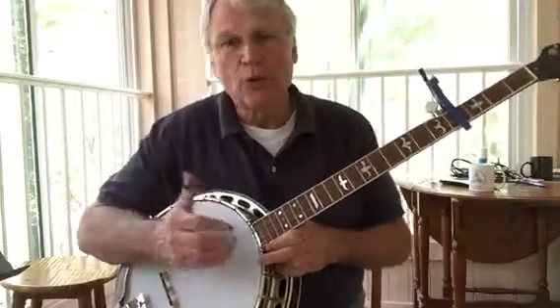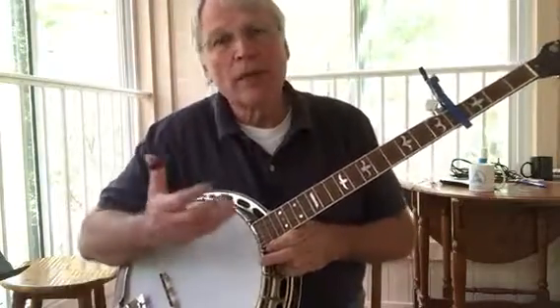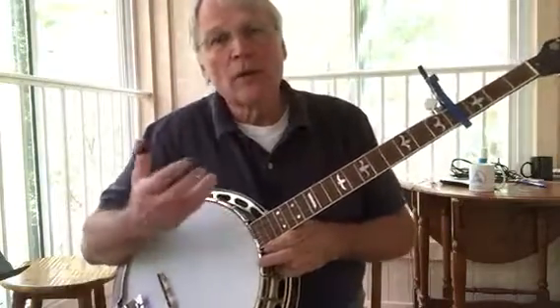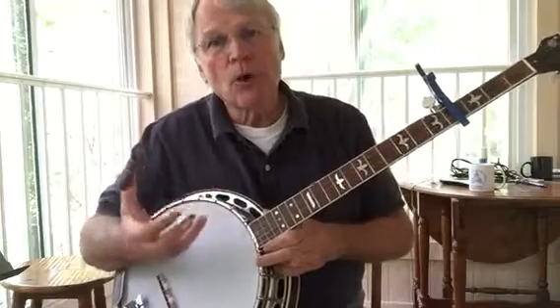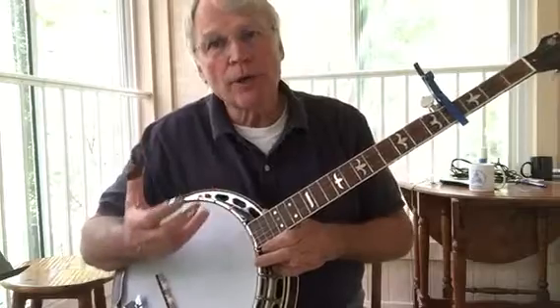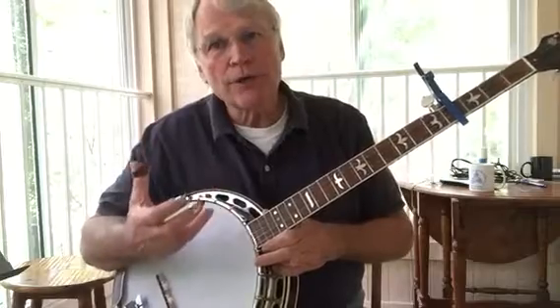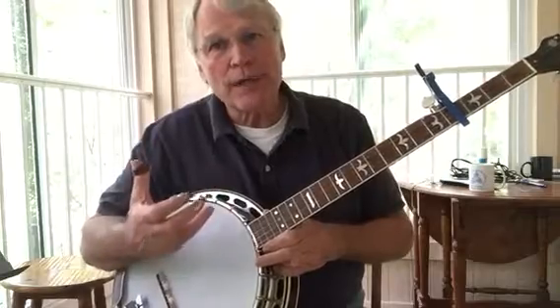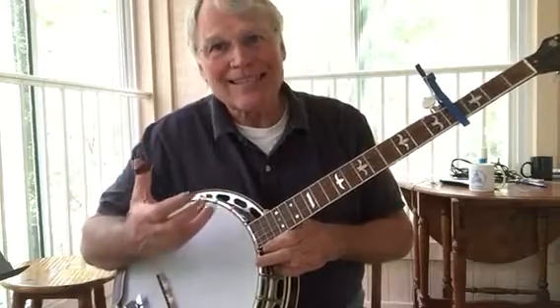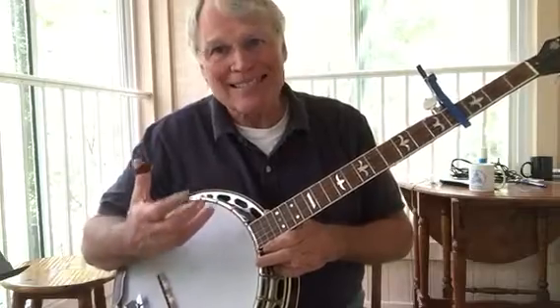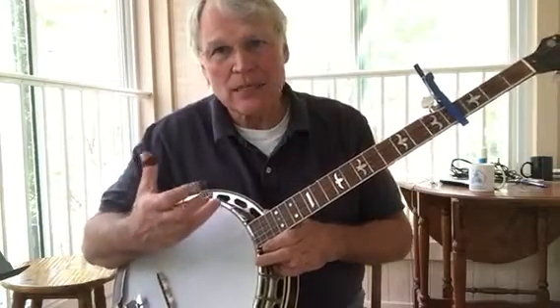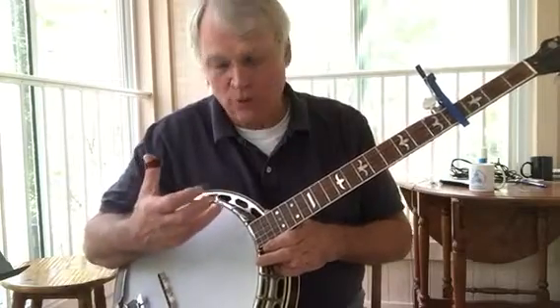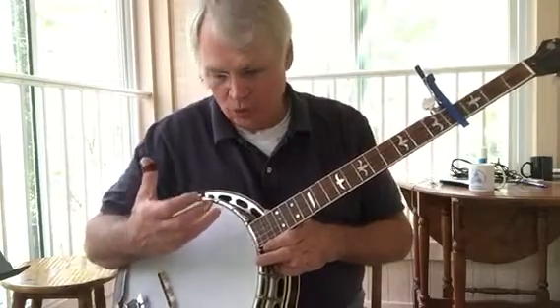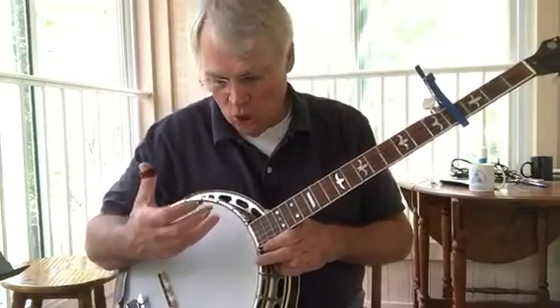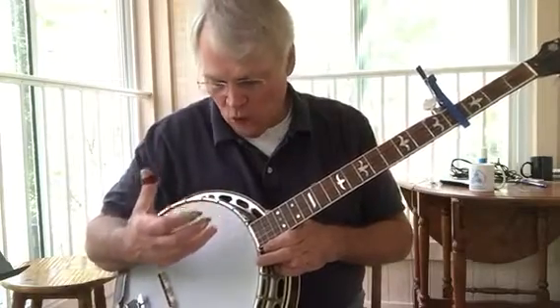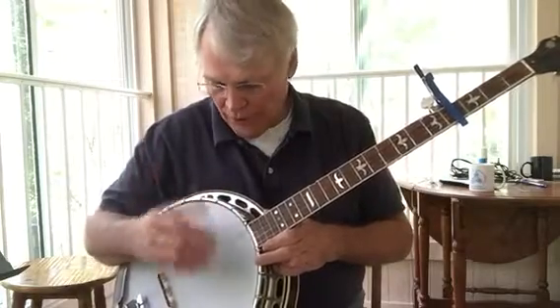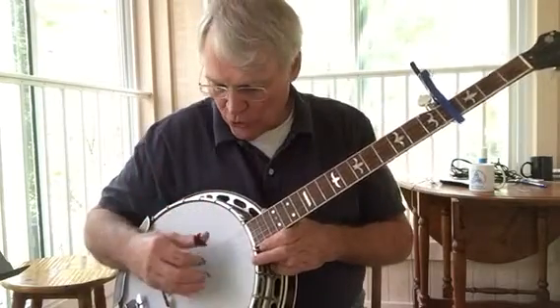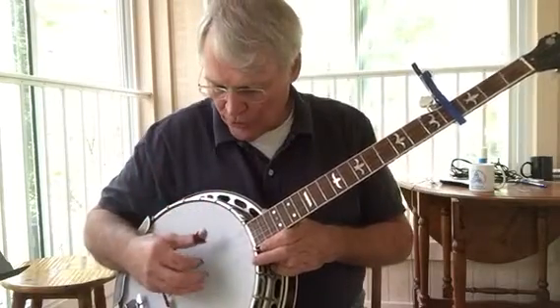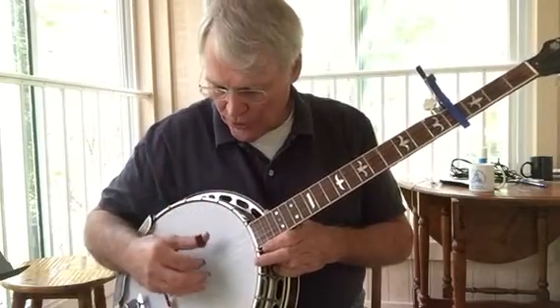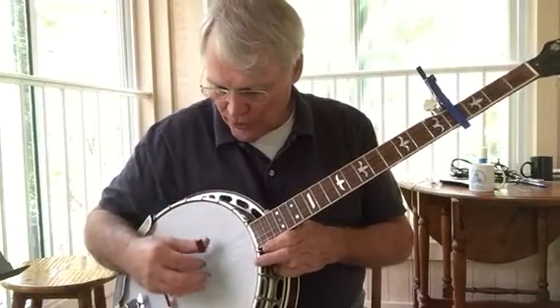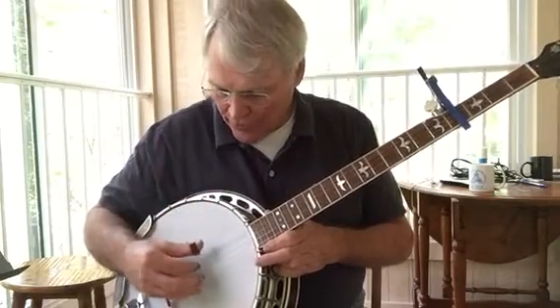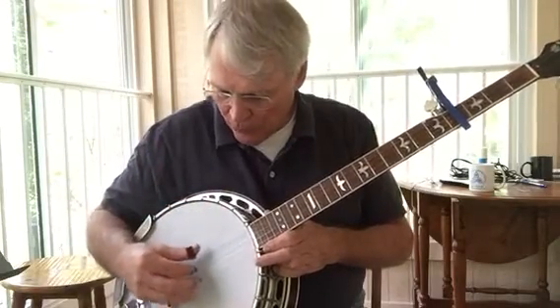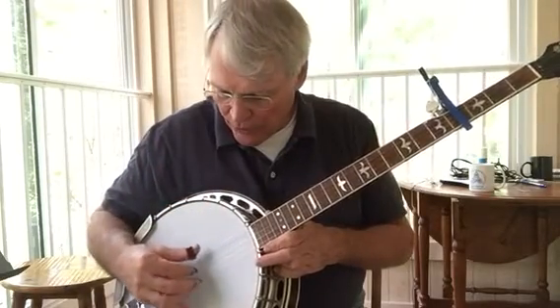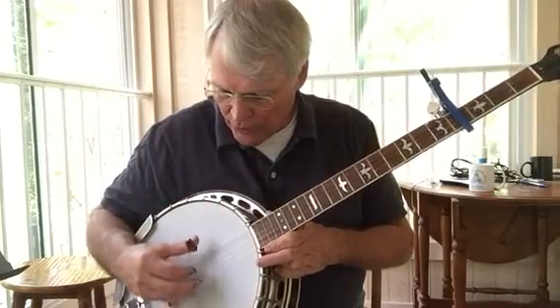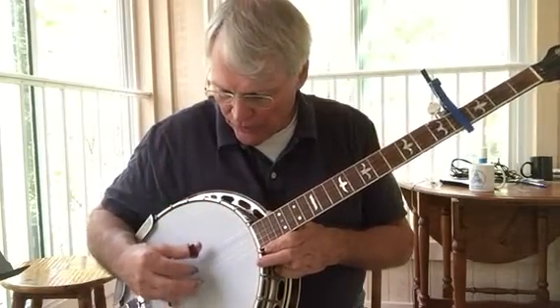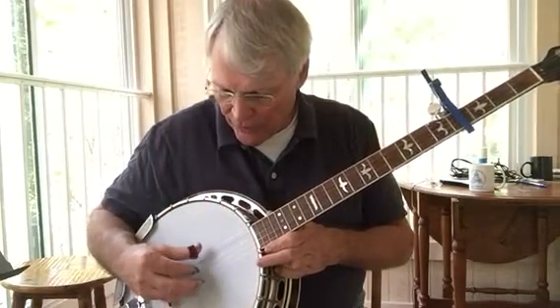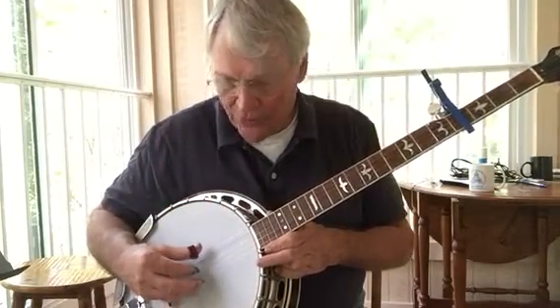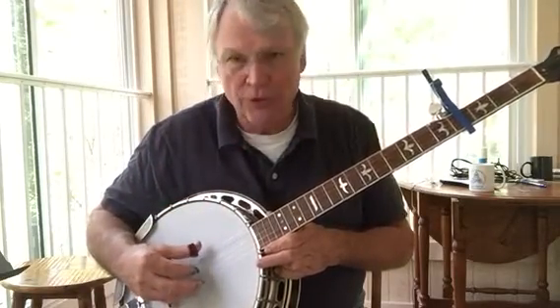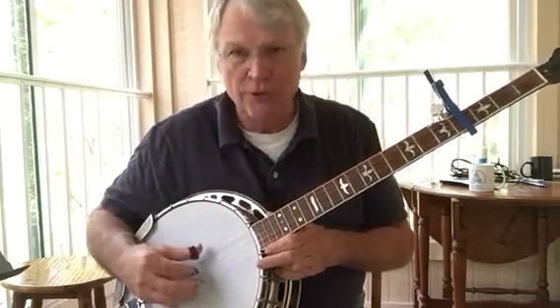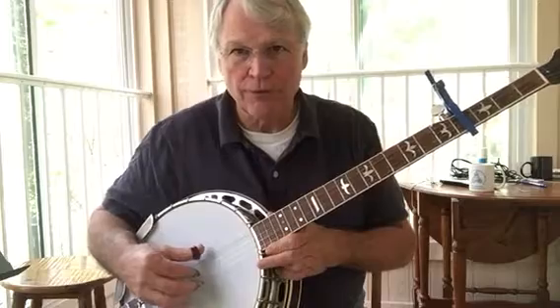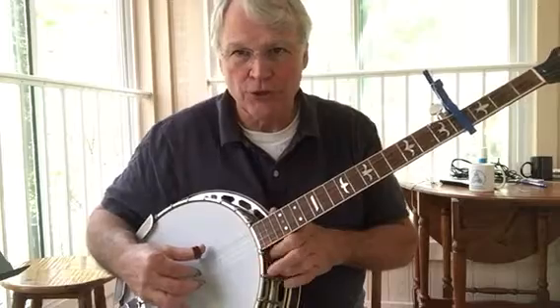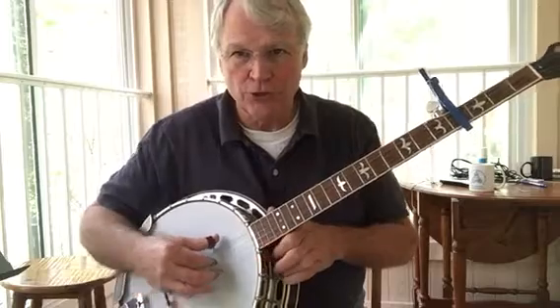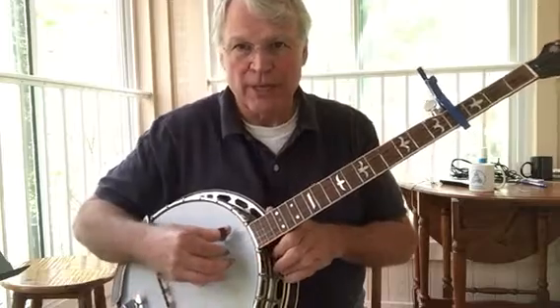What we're going to do is a continuous roll. Here's what it sounds like, and we're going to use the fifth, third, and first string.